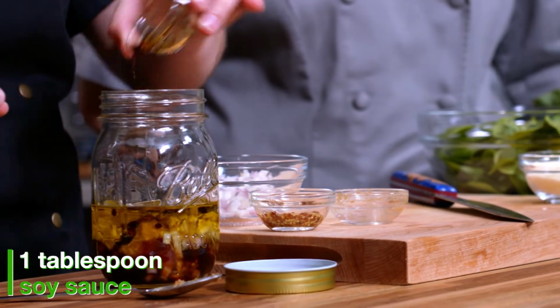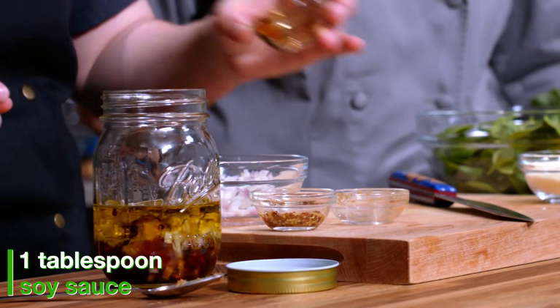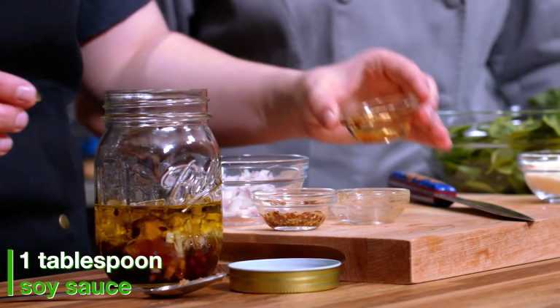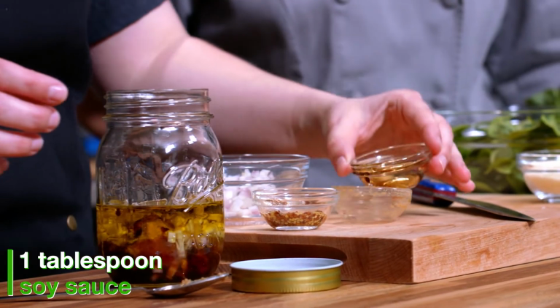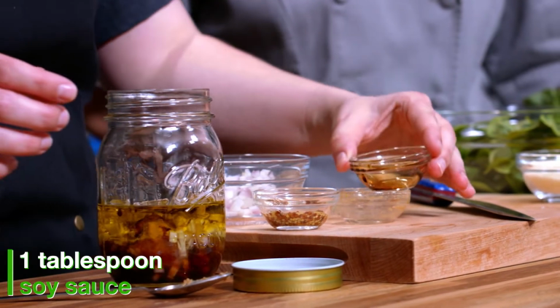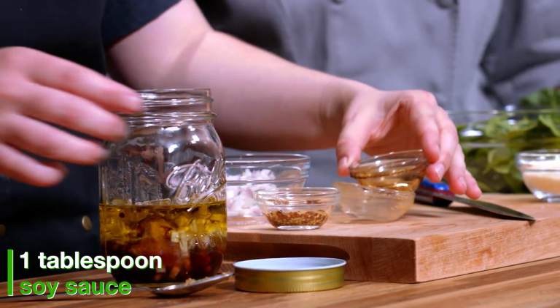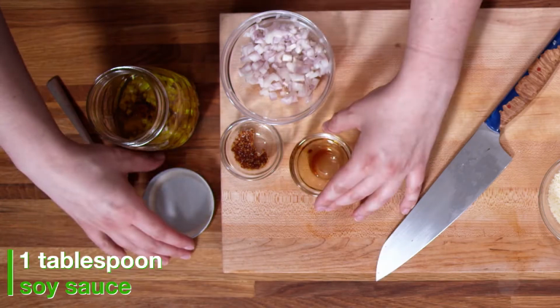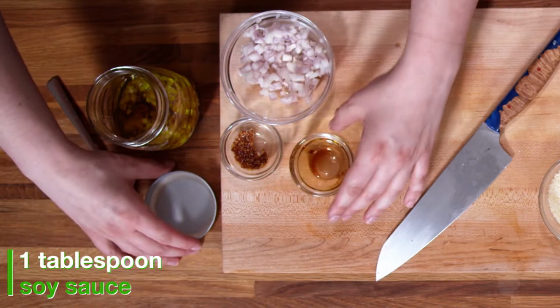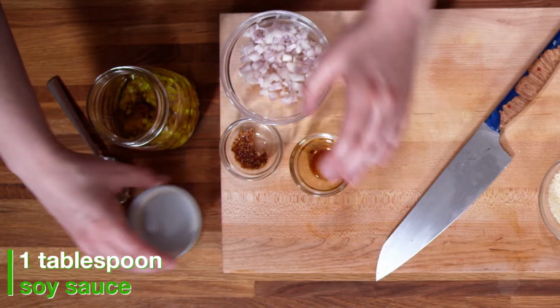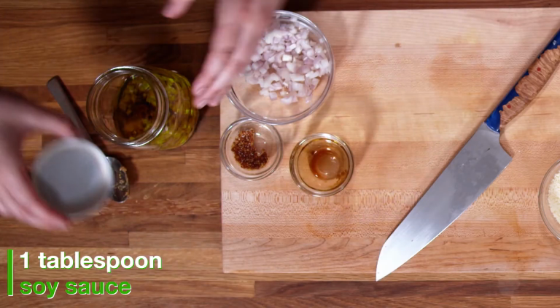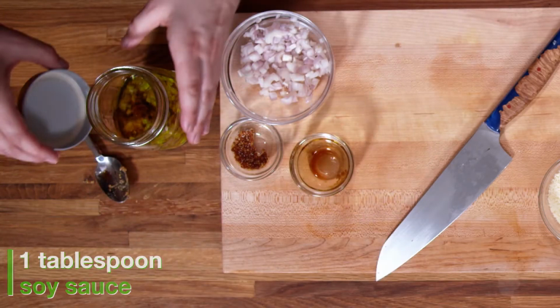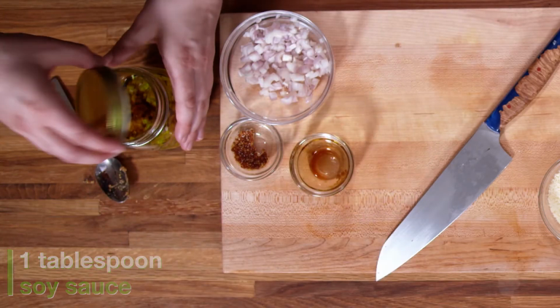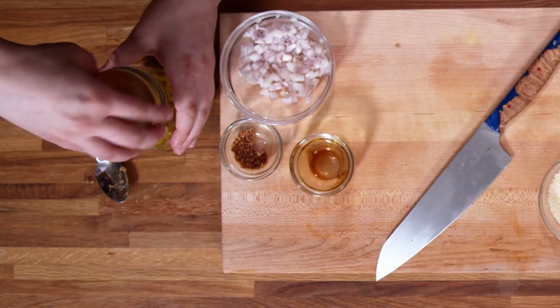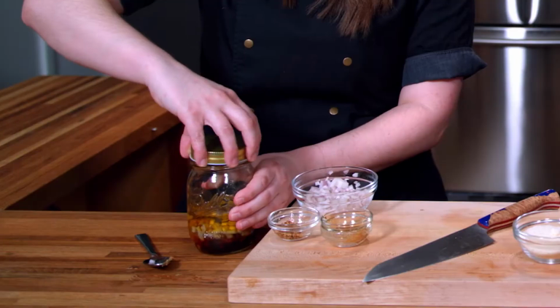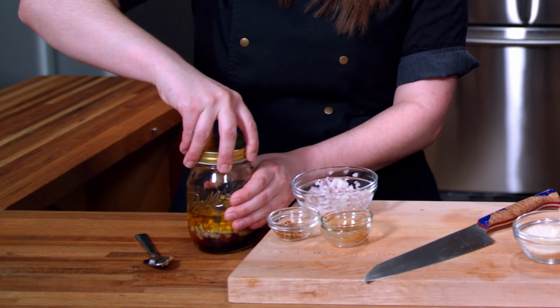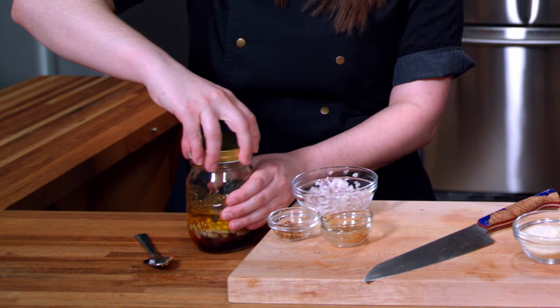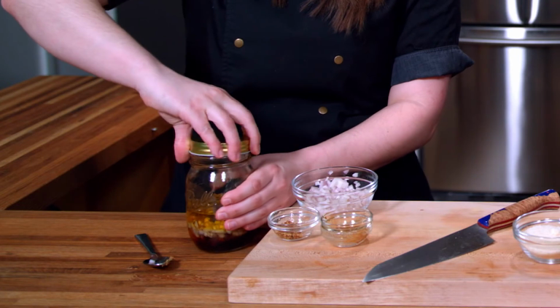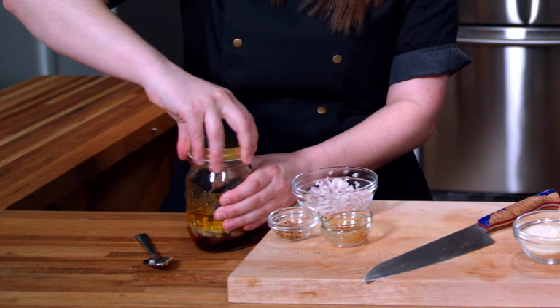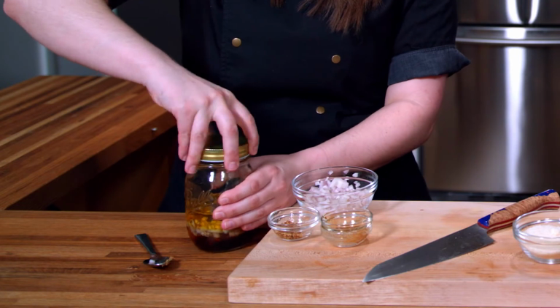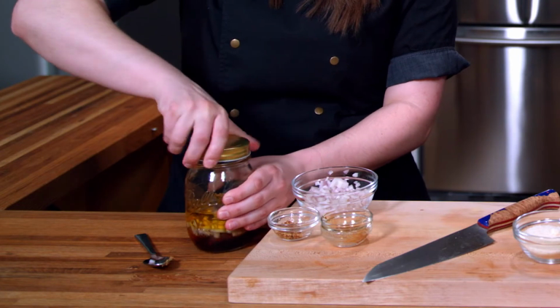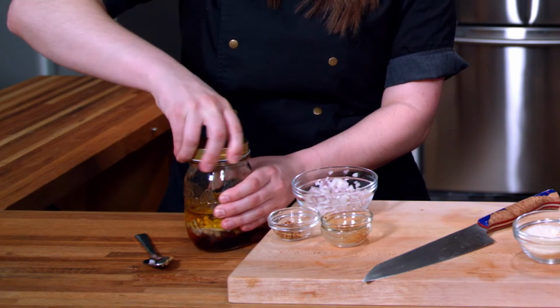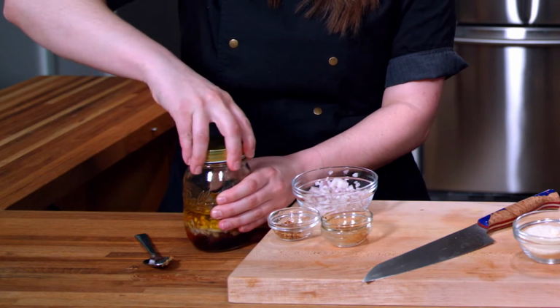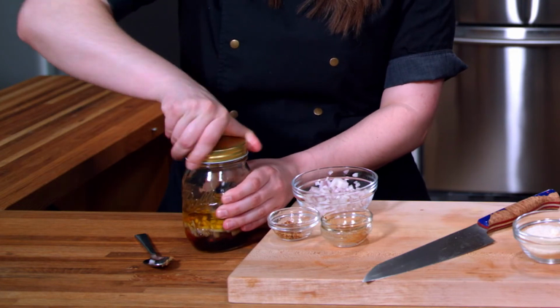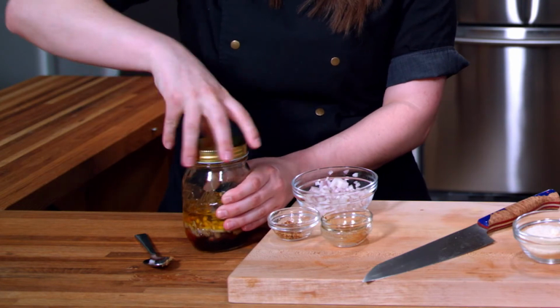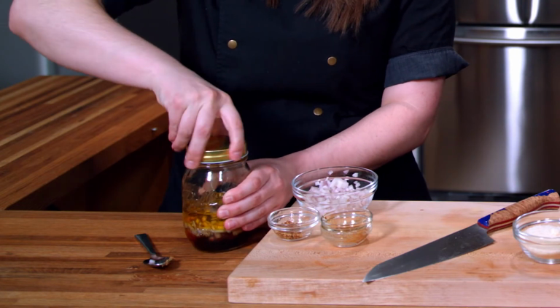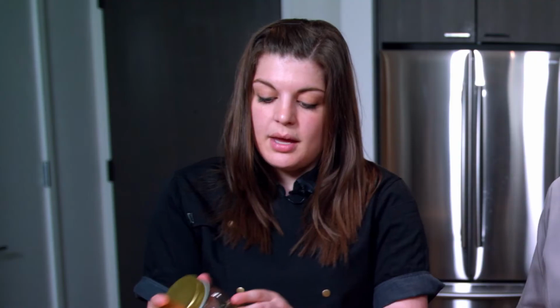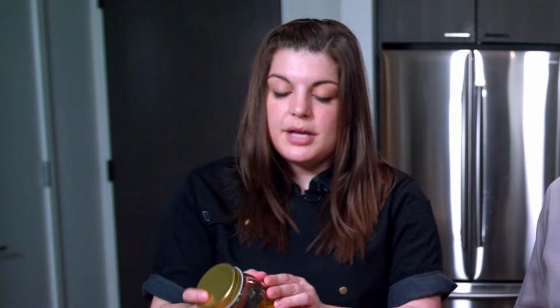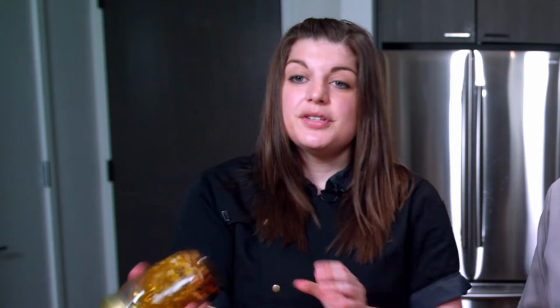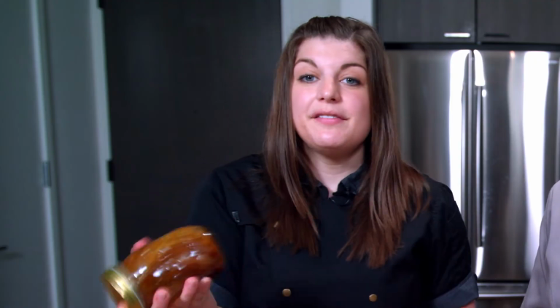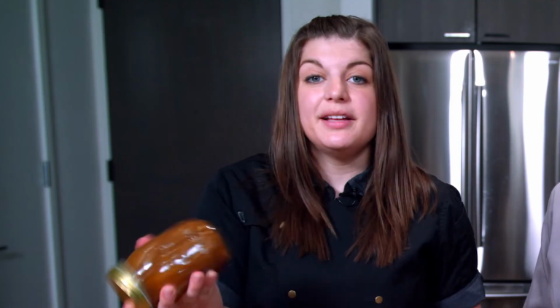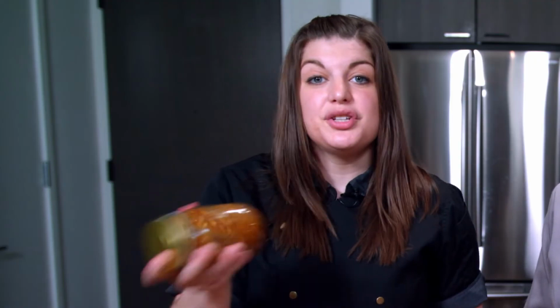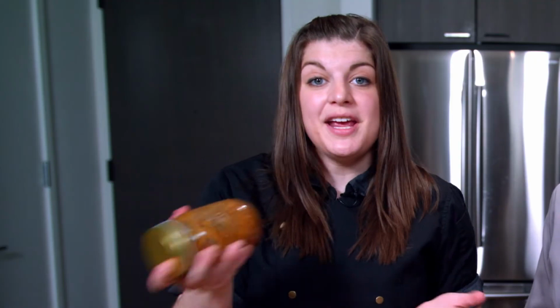All of our dressing ingredients went right into our mason jar and you just give it a little shake, and it's done.